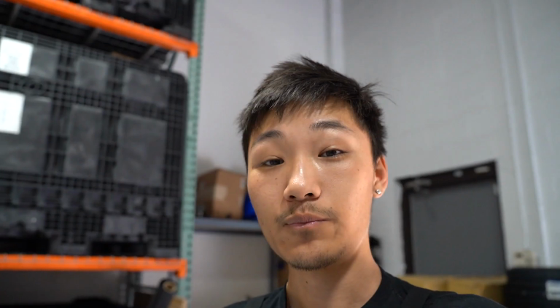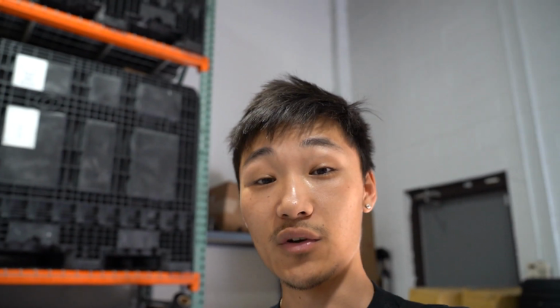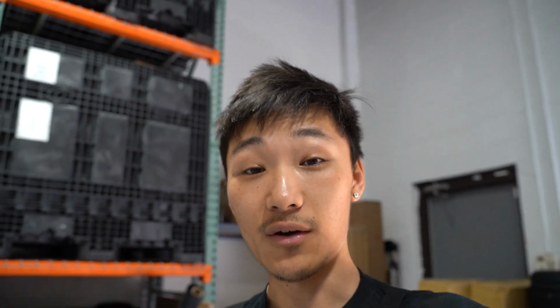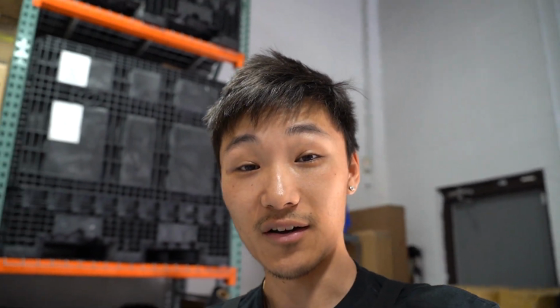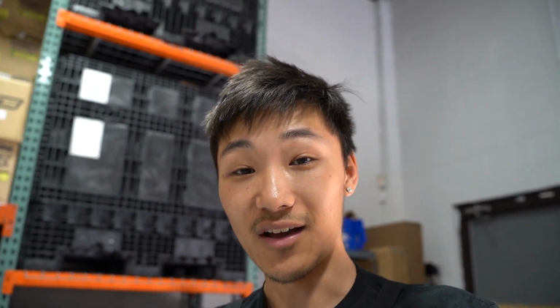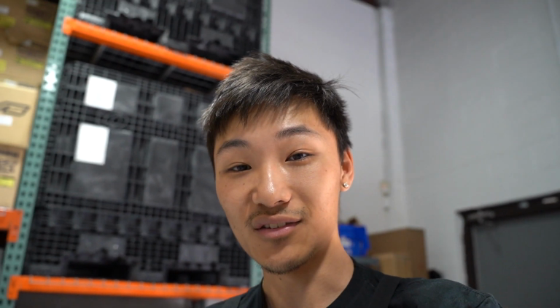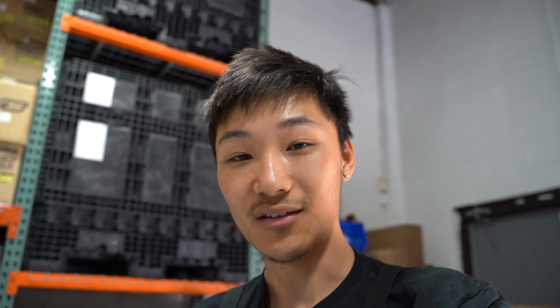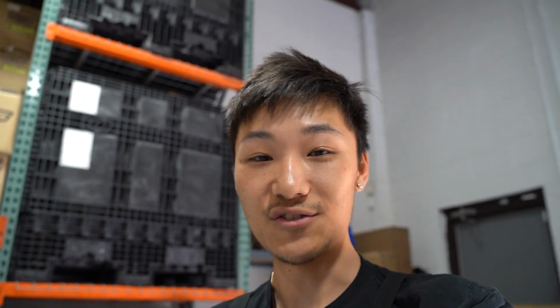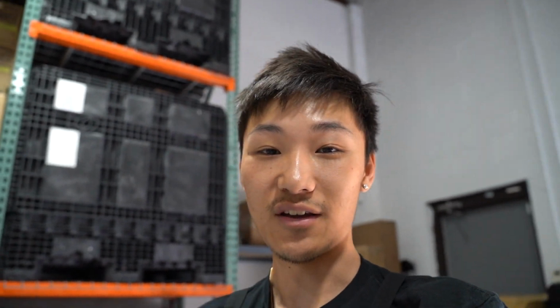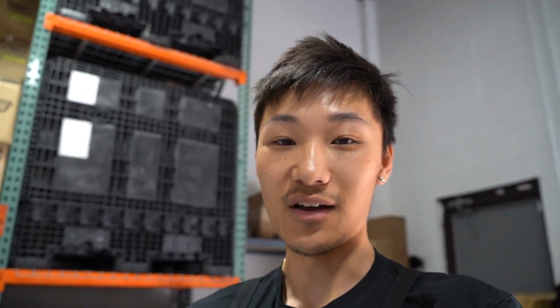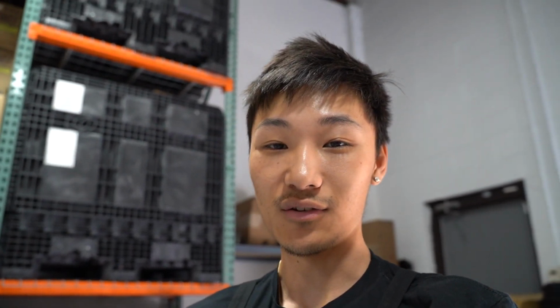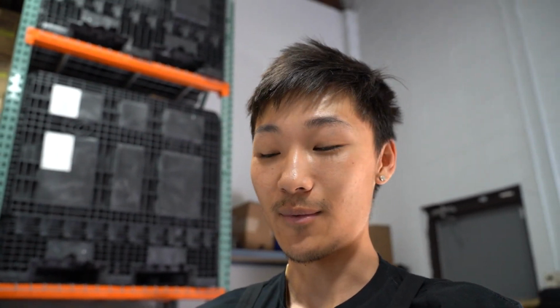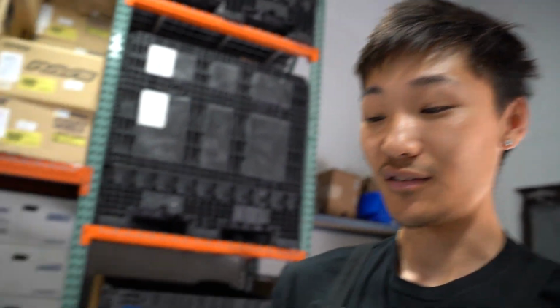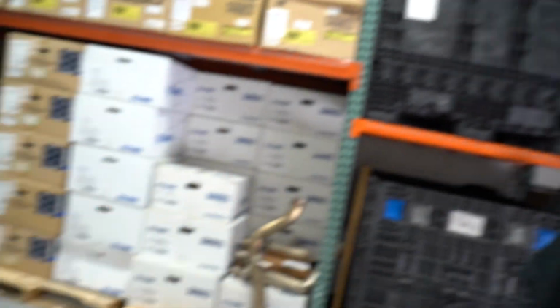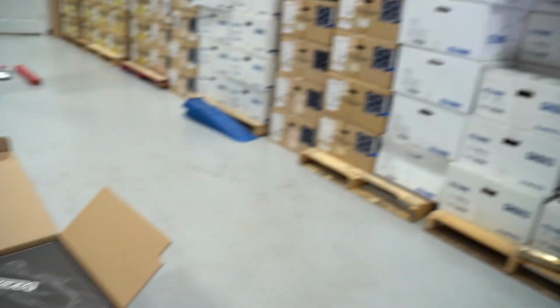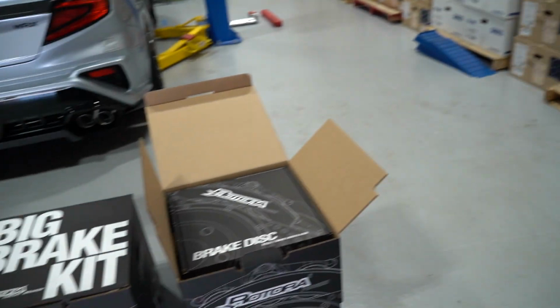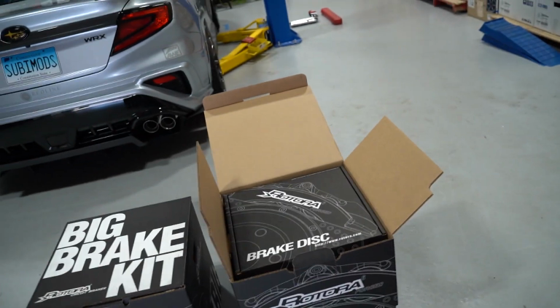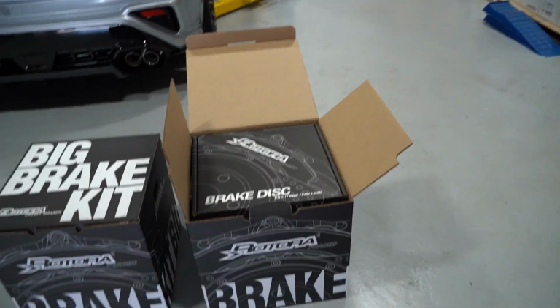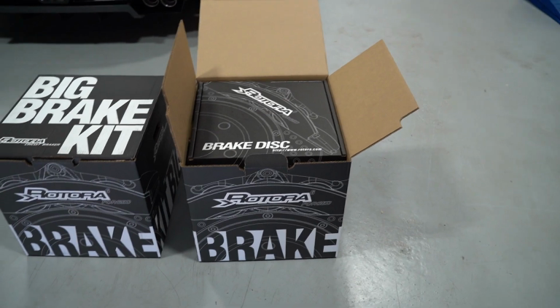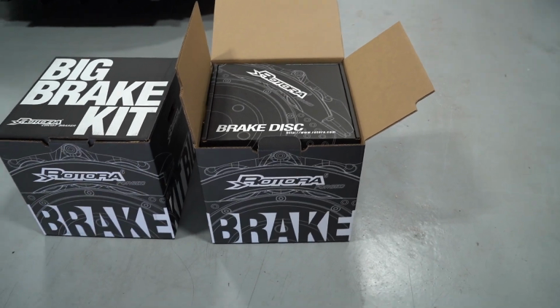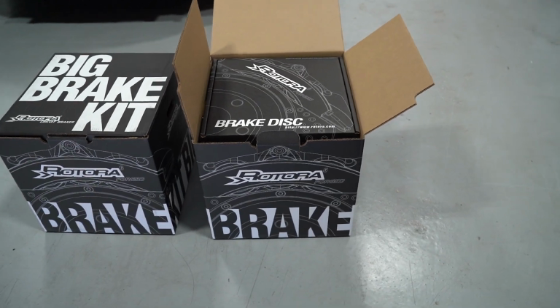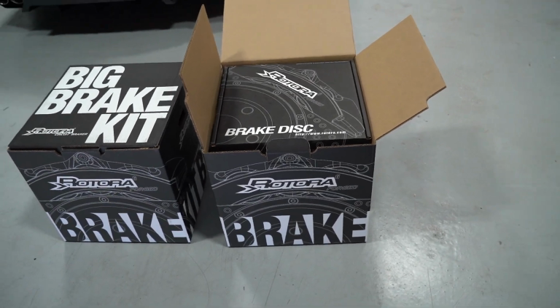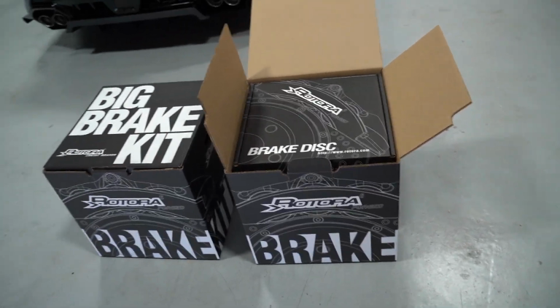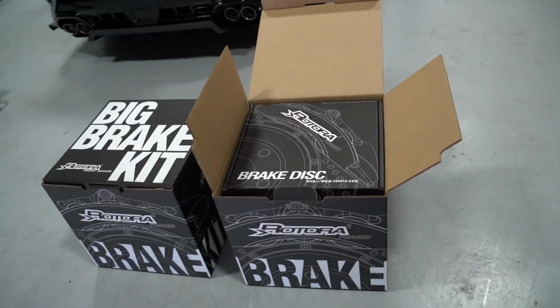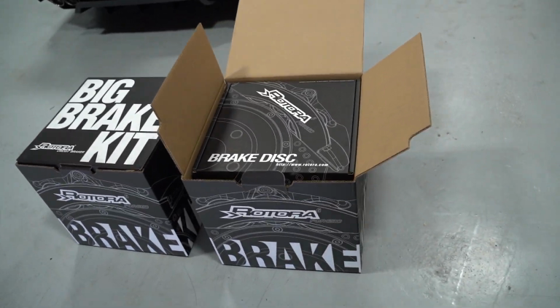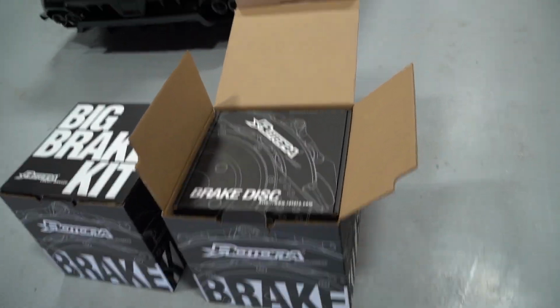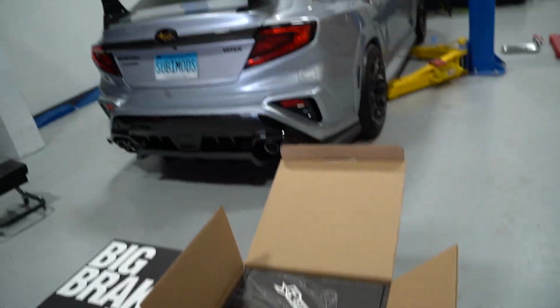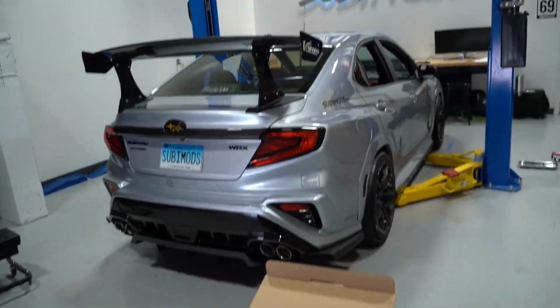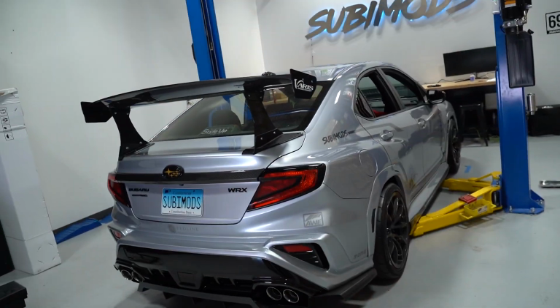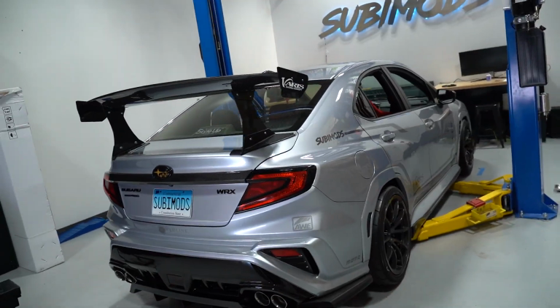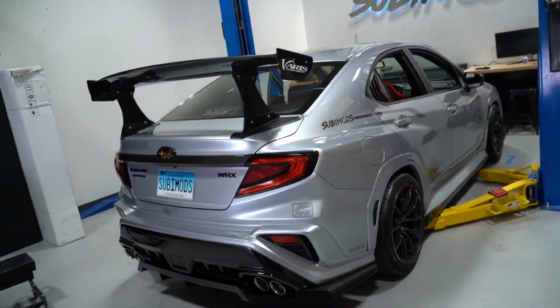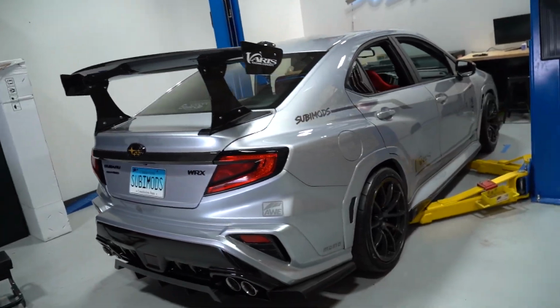What's going on guys? DJ here at CVMods and today we'll be installing Rotora's carbon ceramic brake kit on our VB.